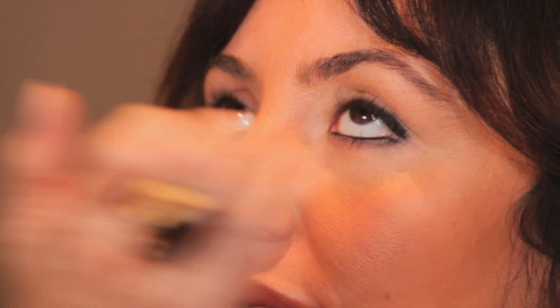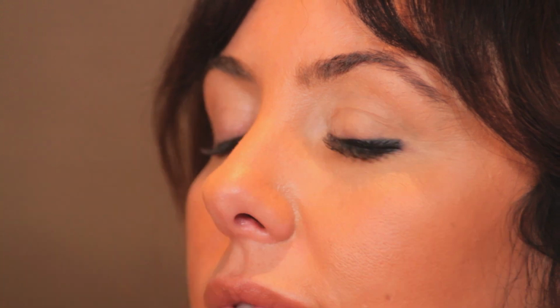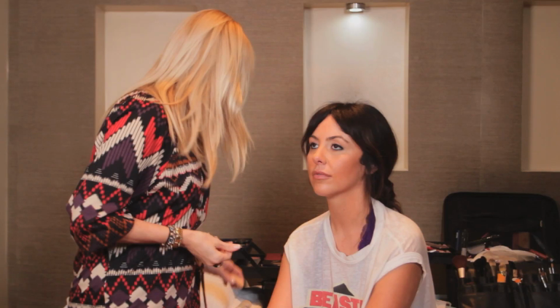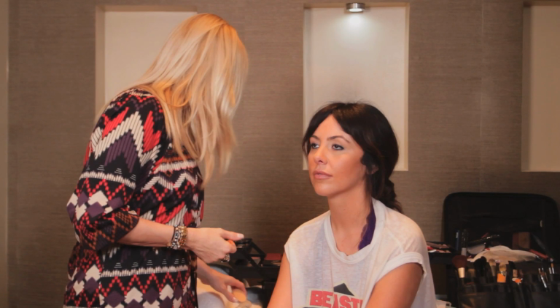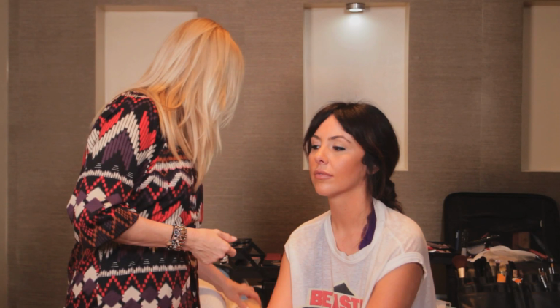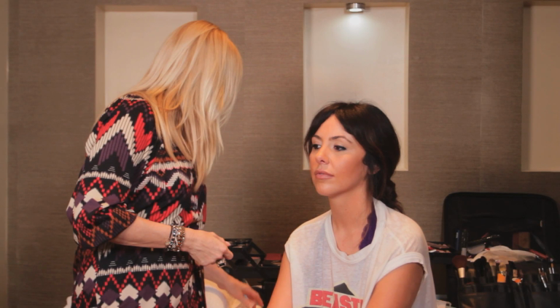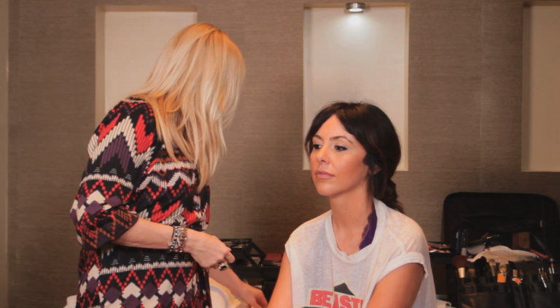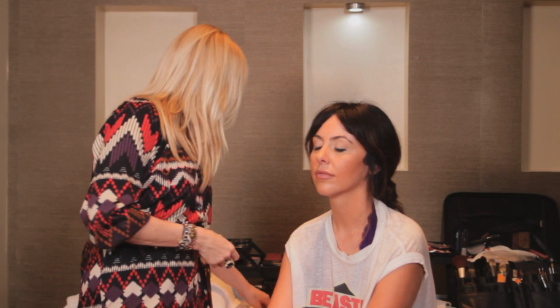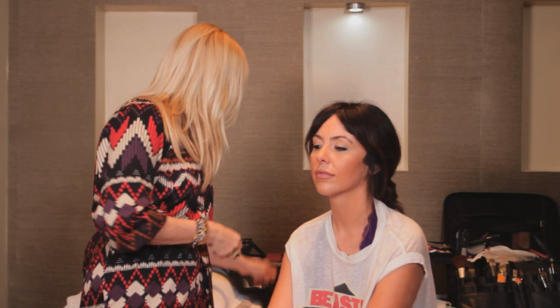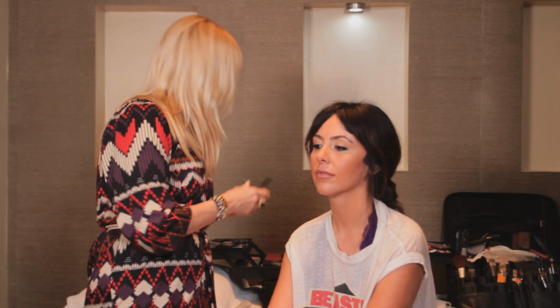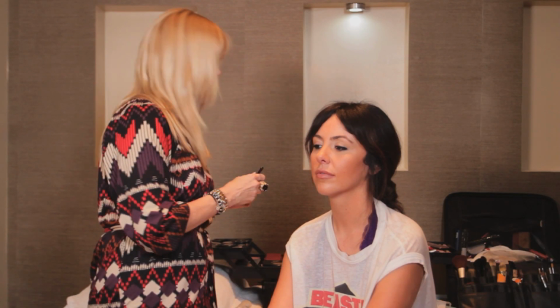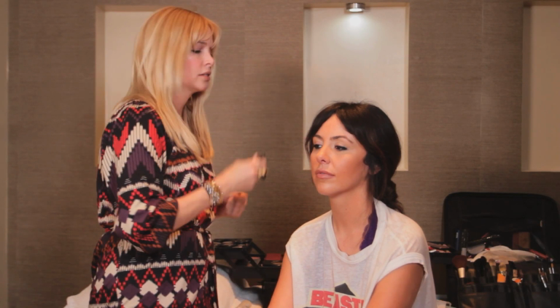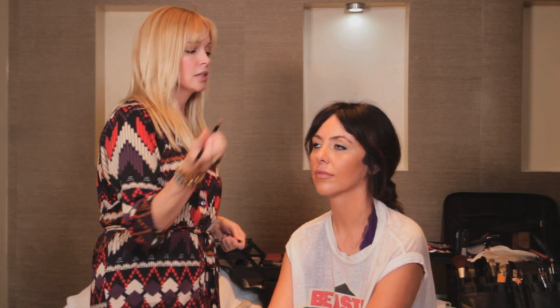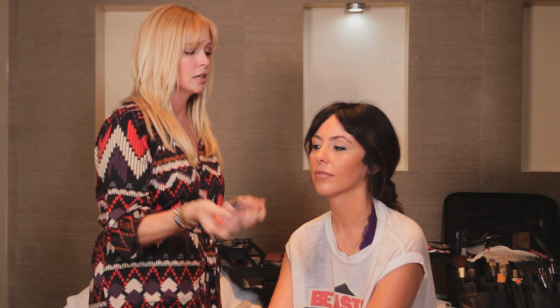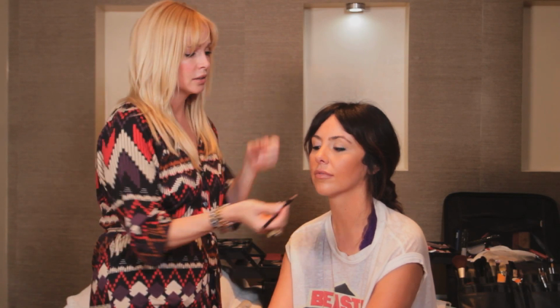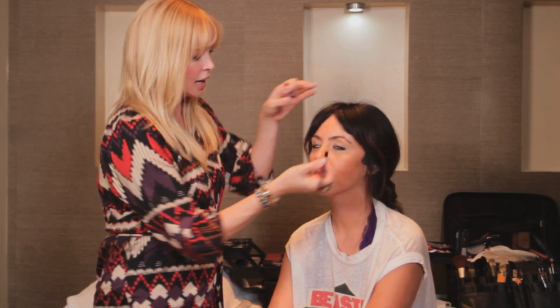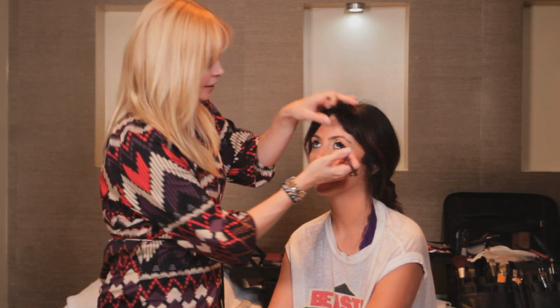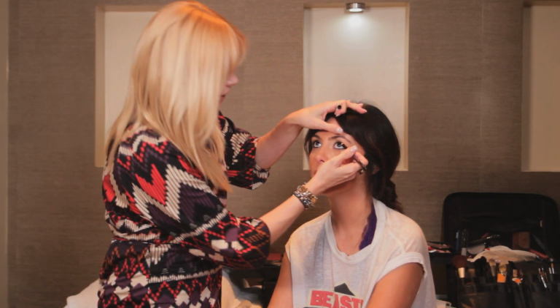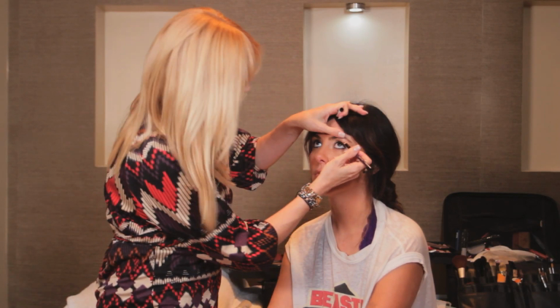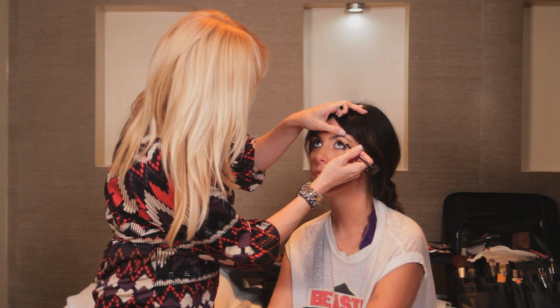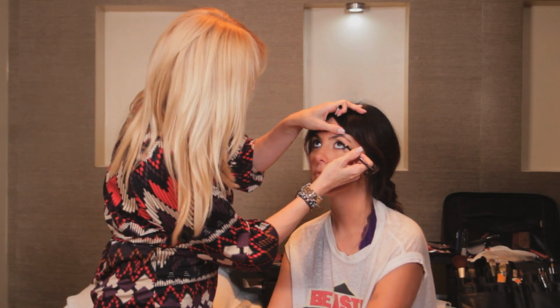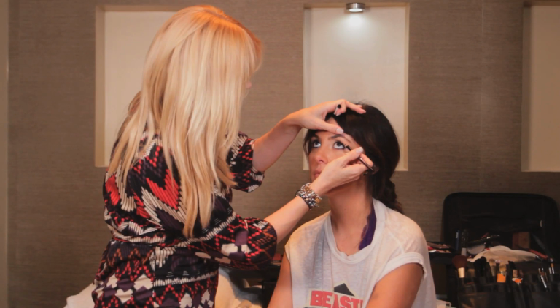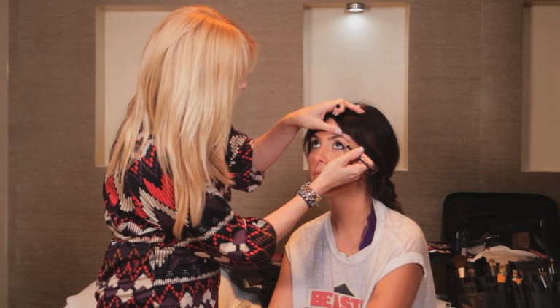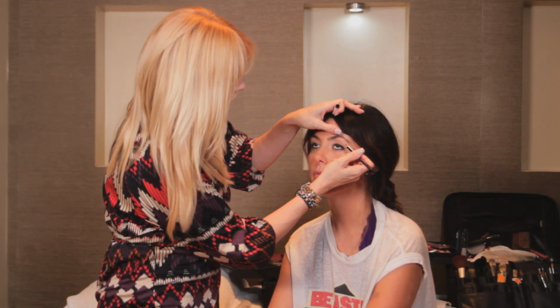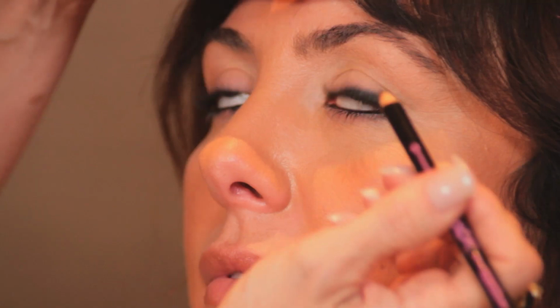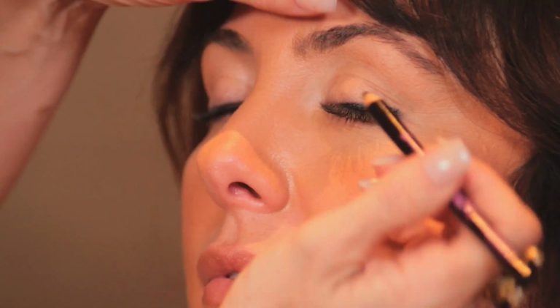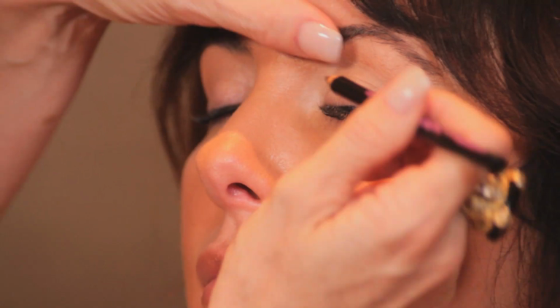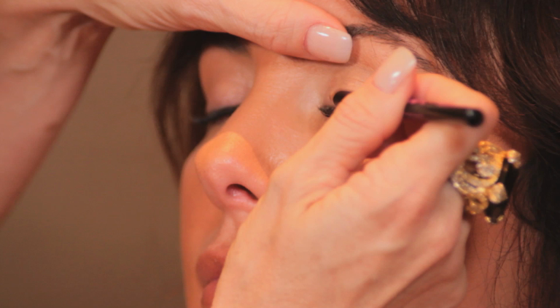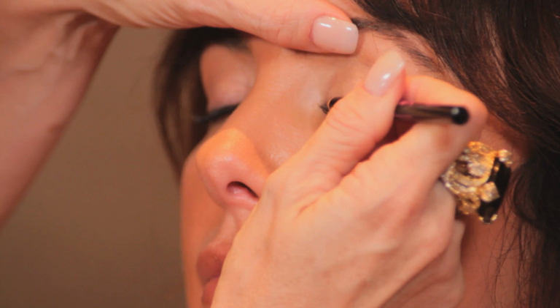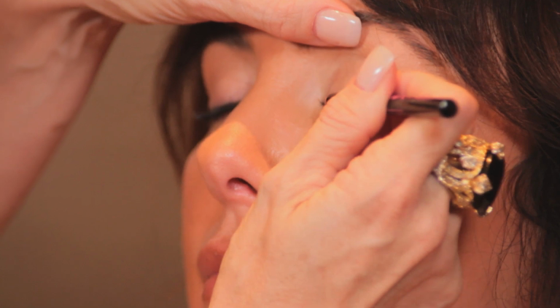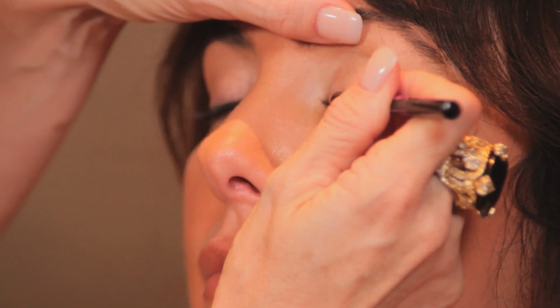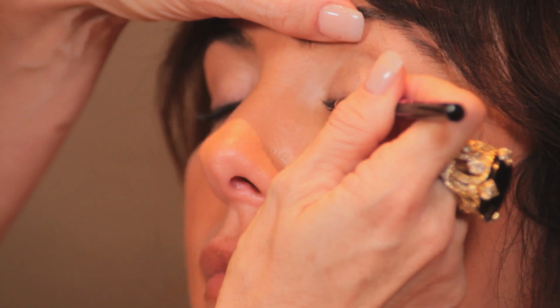Then you'll take your eyeliner and line the area that you want to line, there we go.